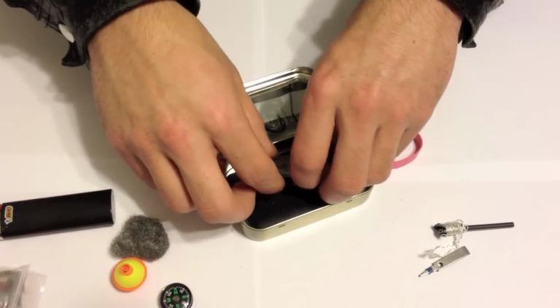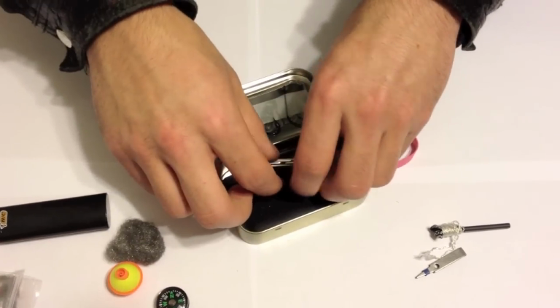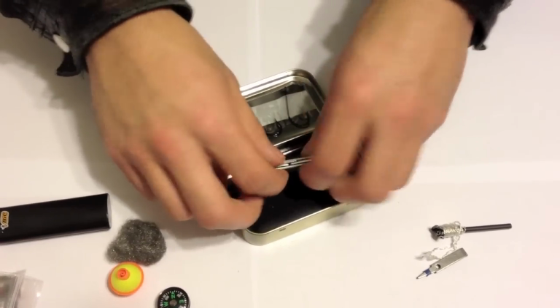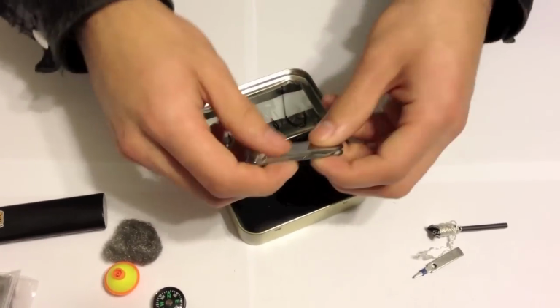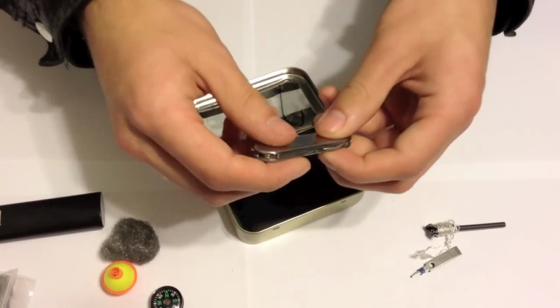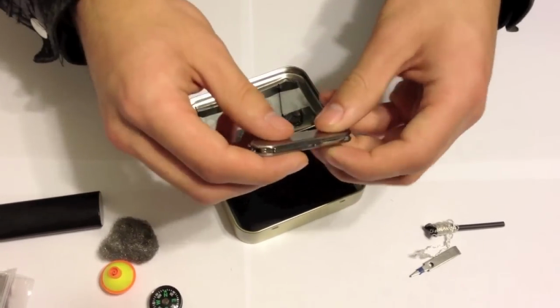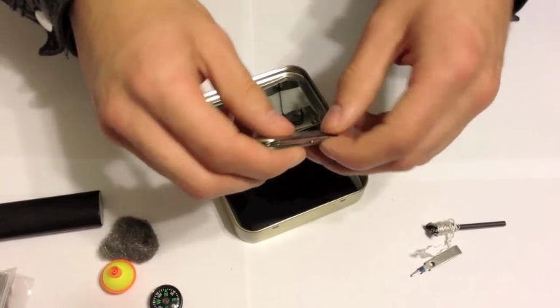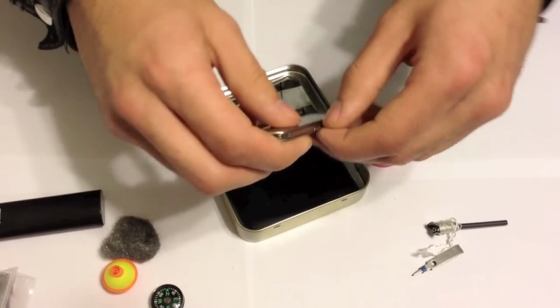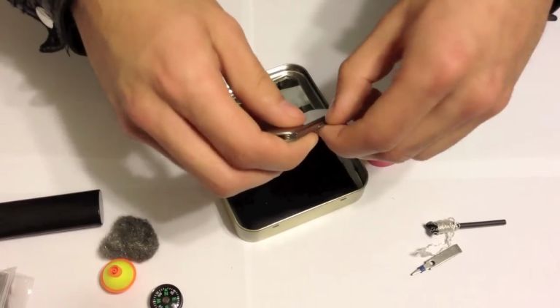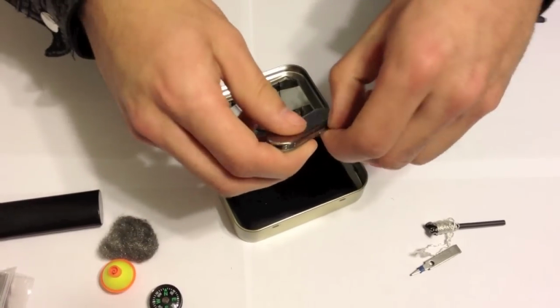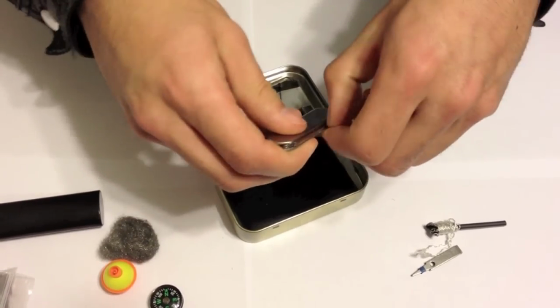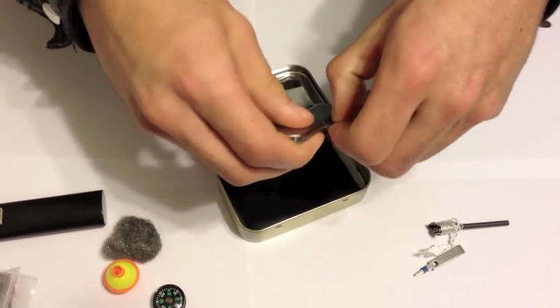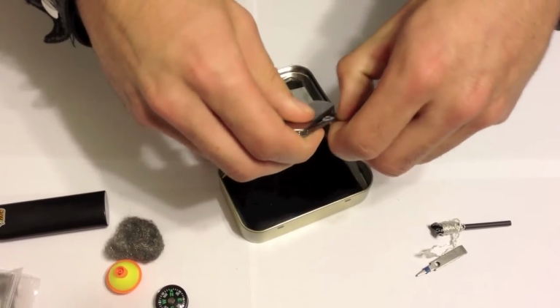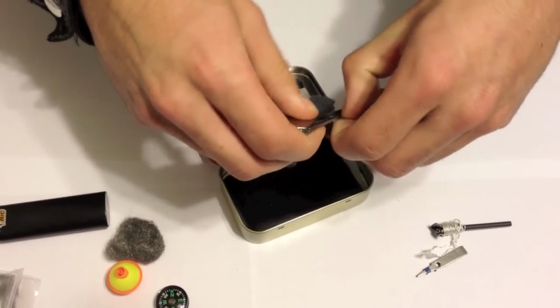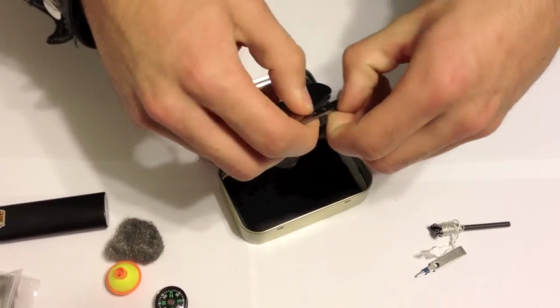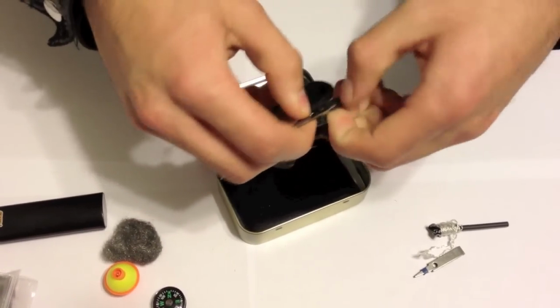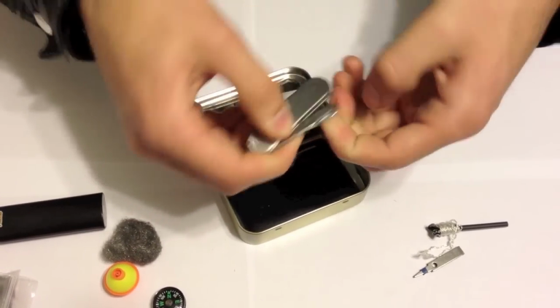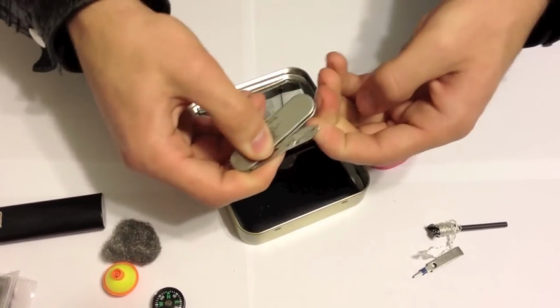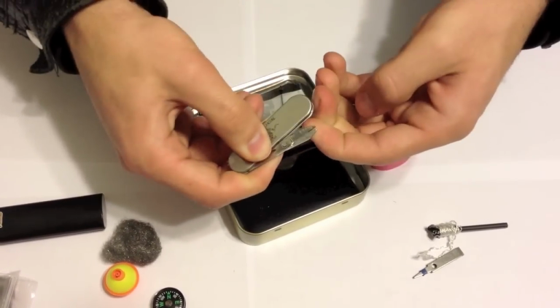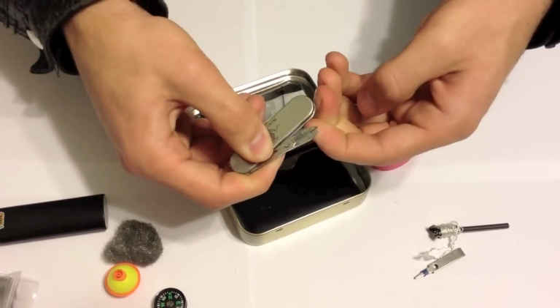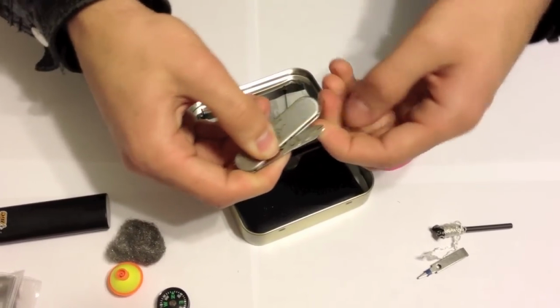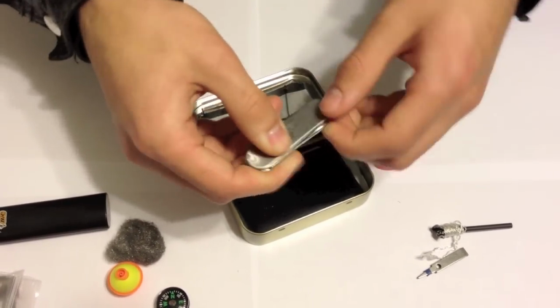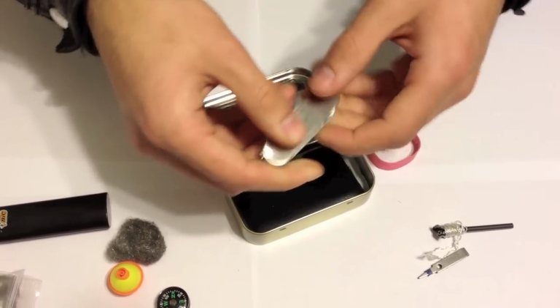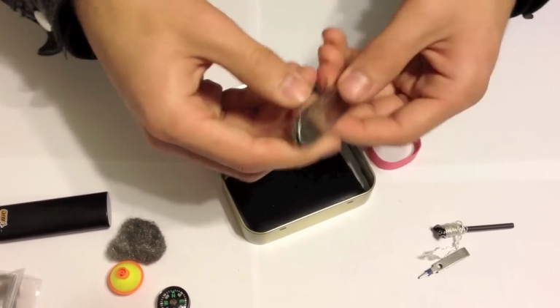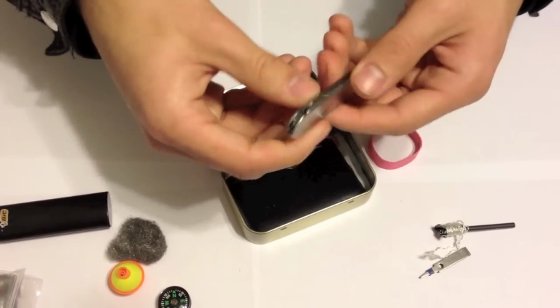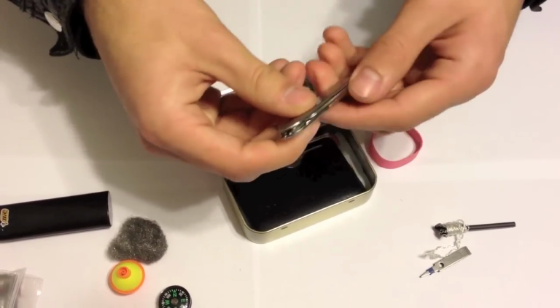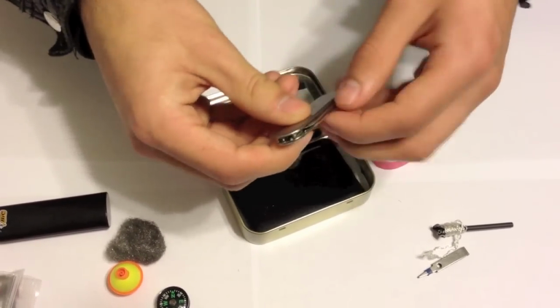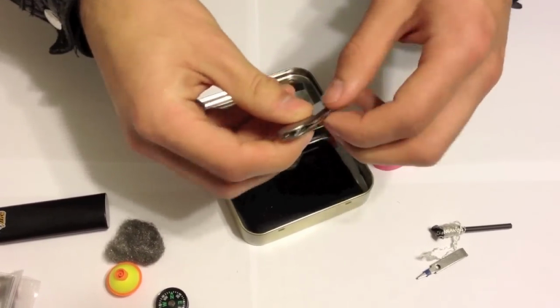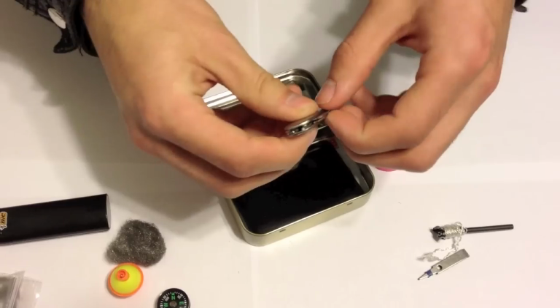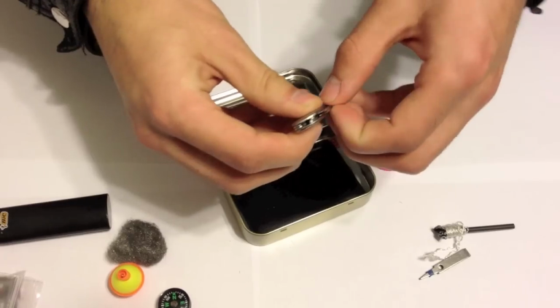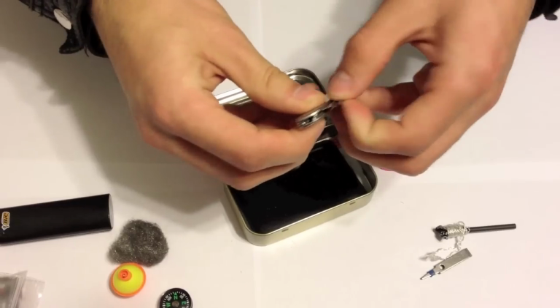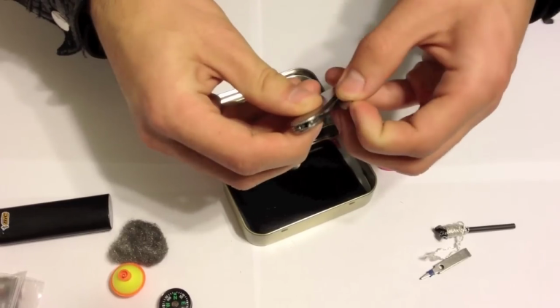A little pocket knife with some small scissors and of course a blade.